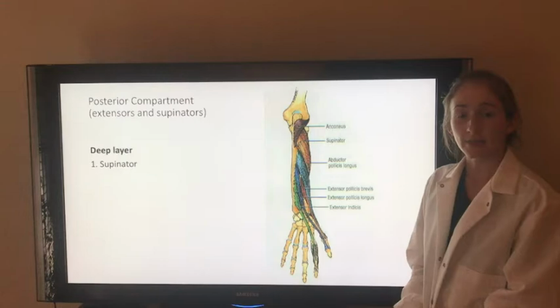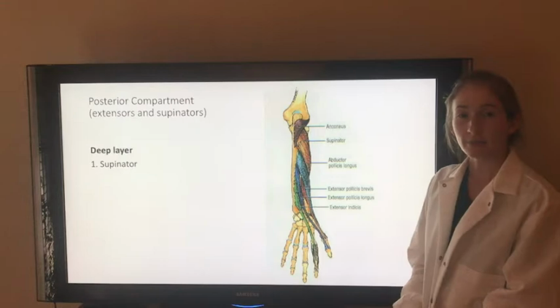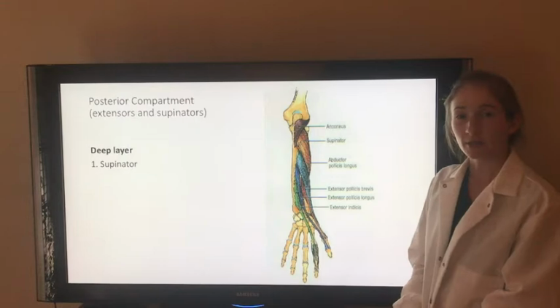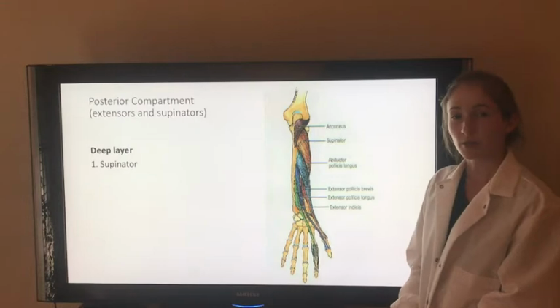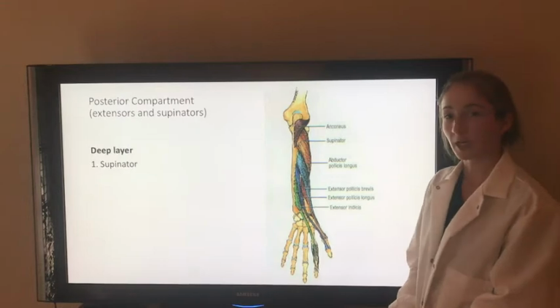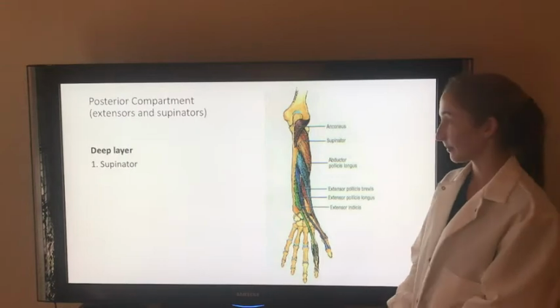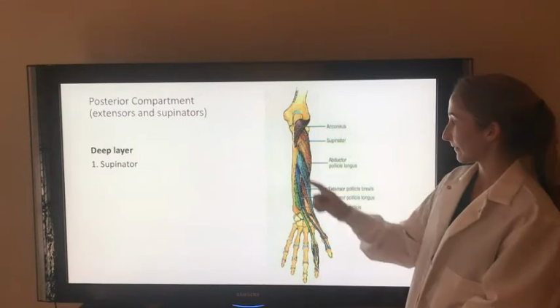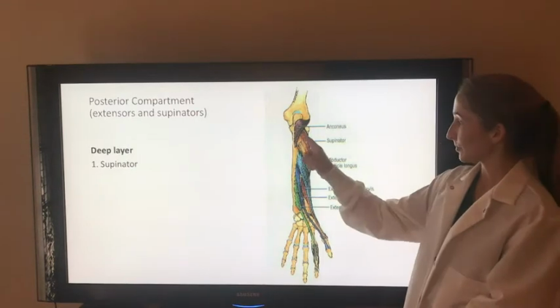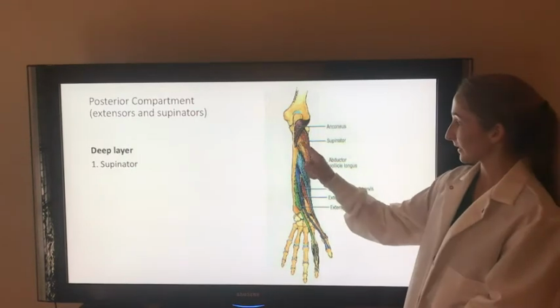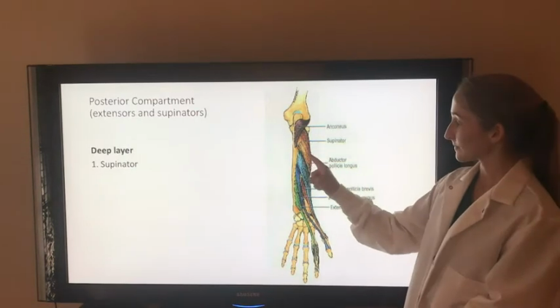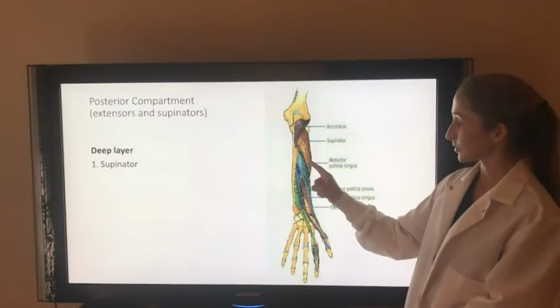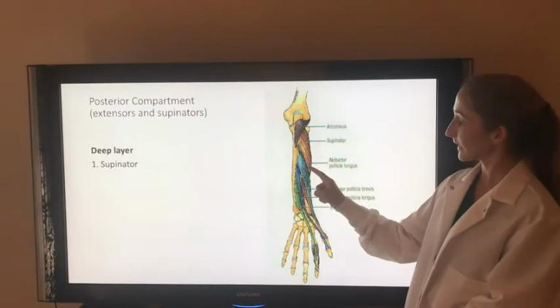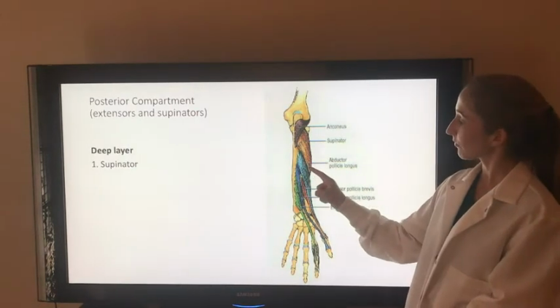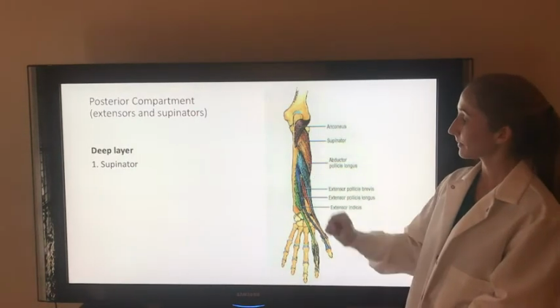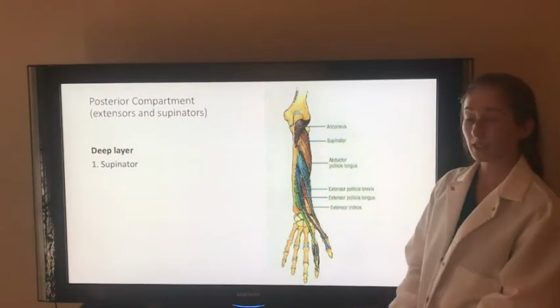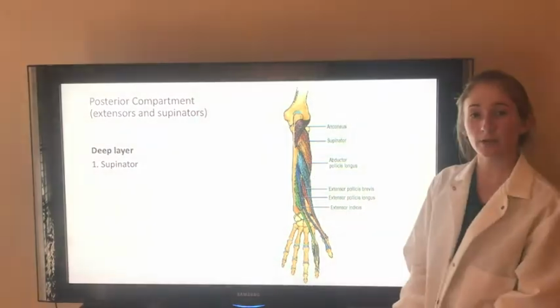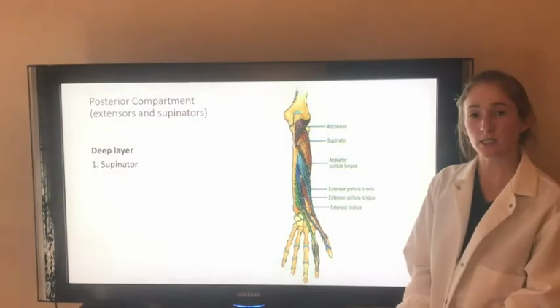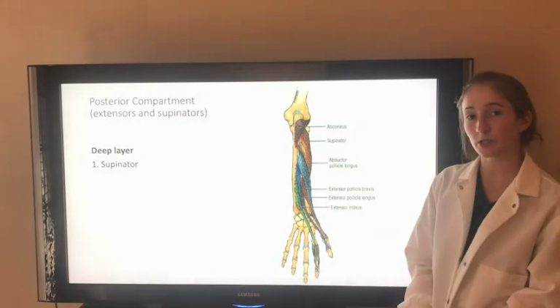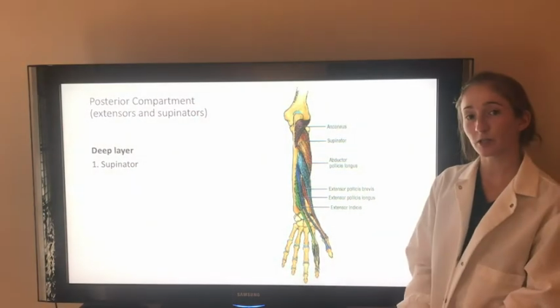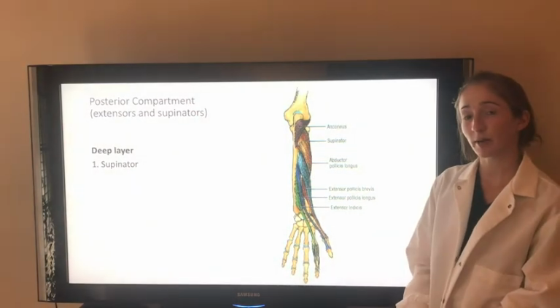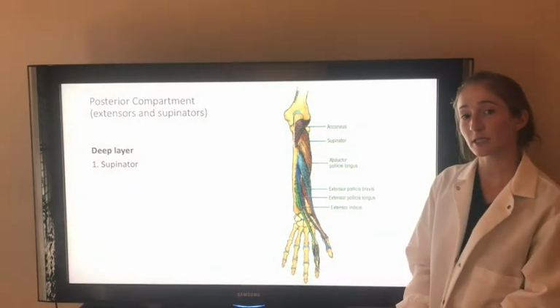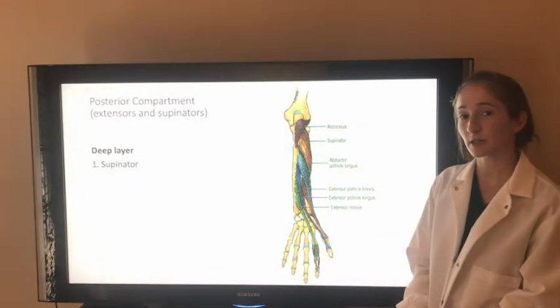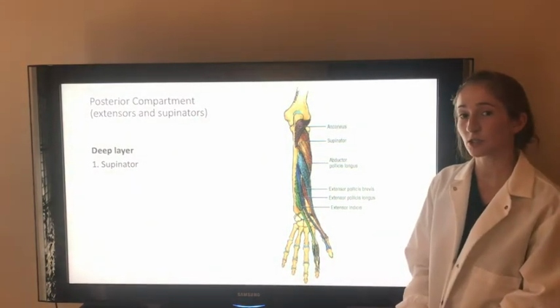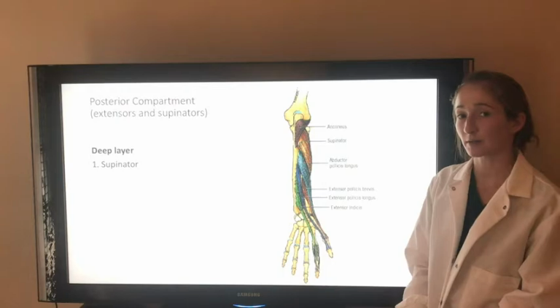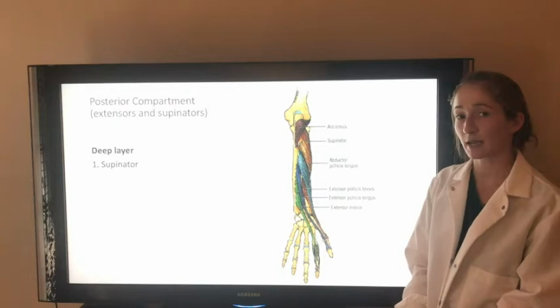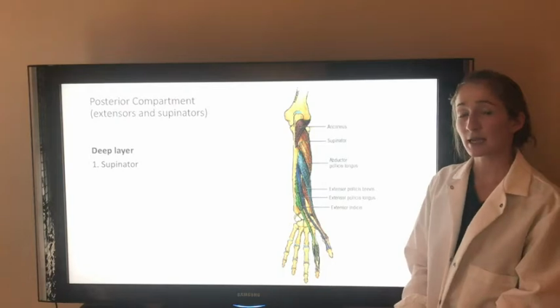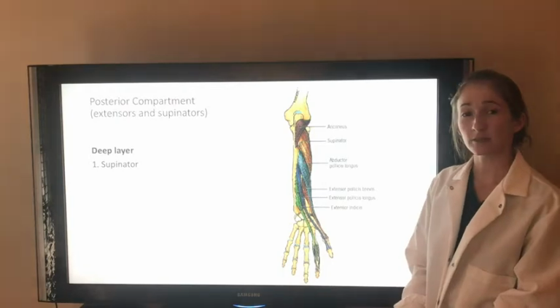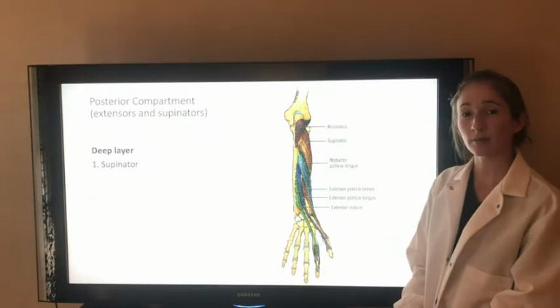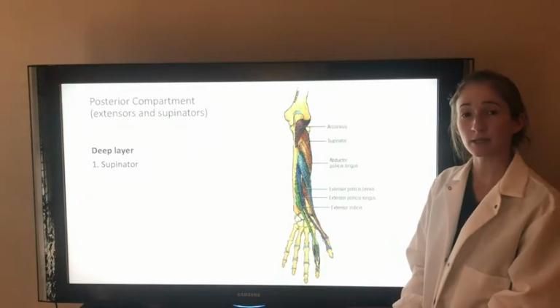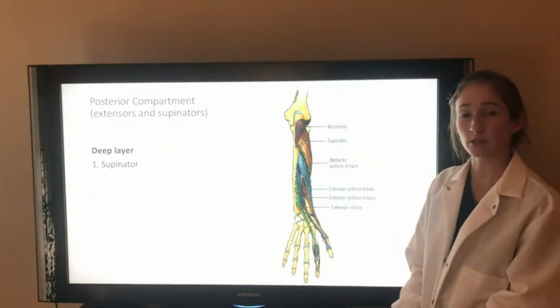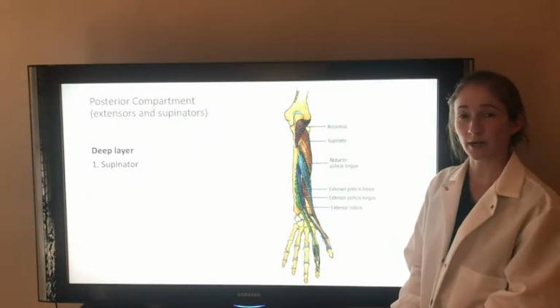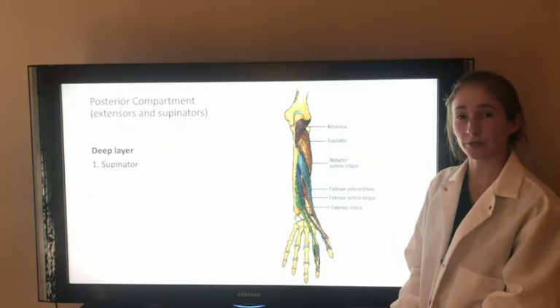In the deep layer of the posterior compartment, we have the supinator. This muscle supinates the forearm and rotates the radius in order to turn the palm anteriorly and superiorly. It's innervated by a deep branch of the radial nerve.